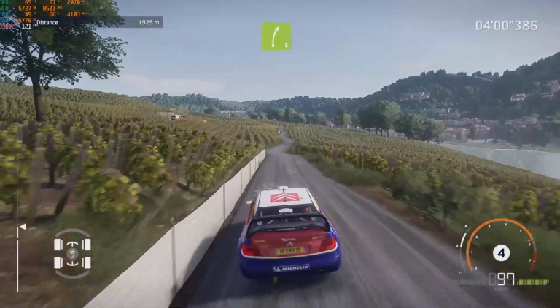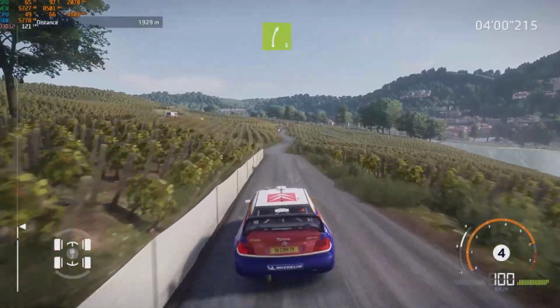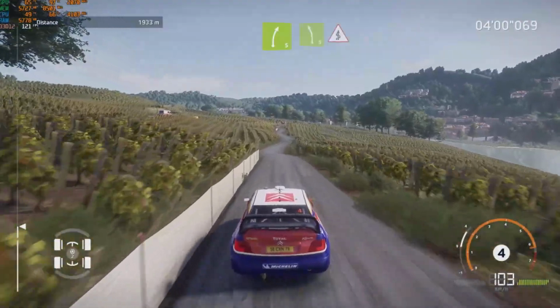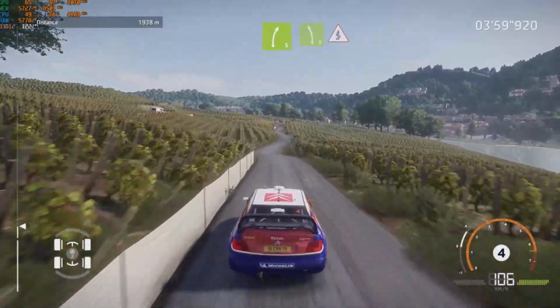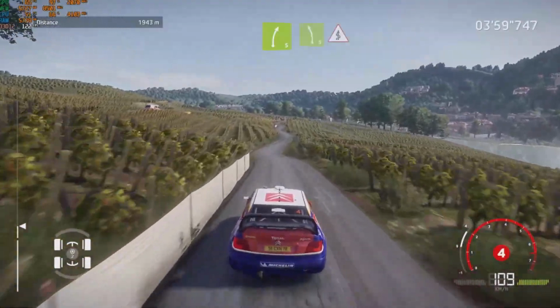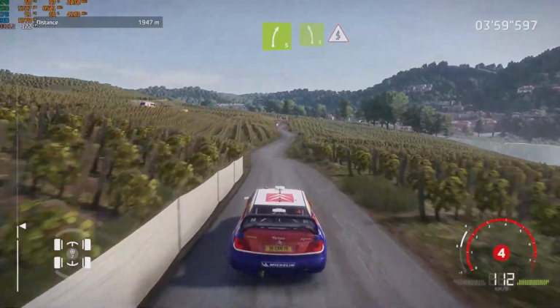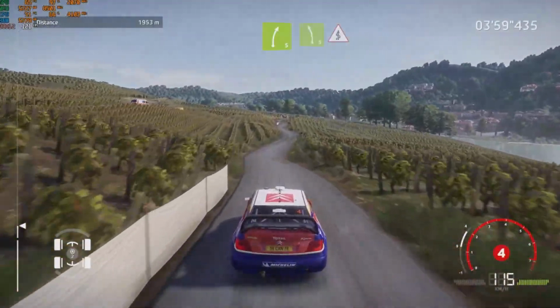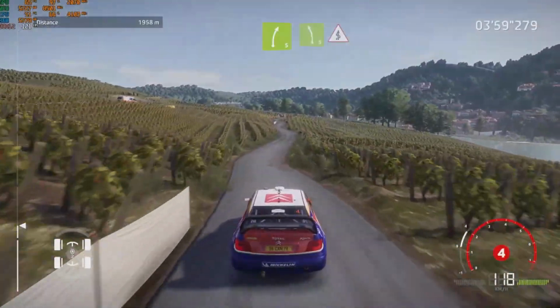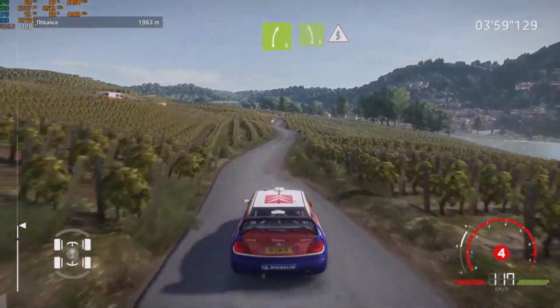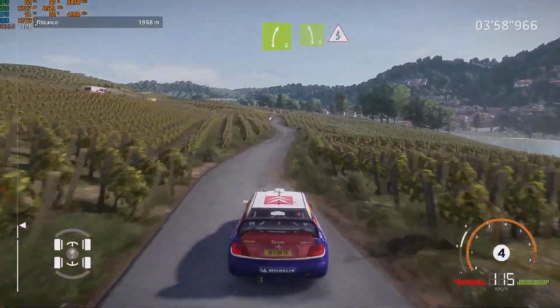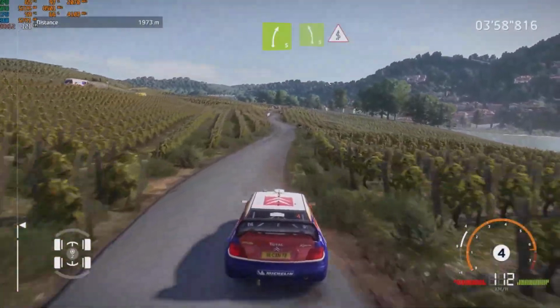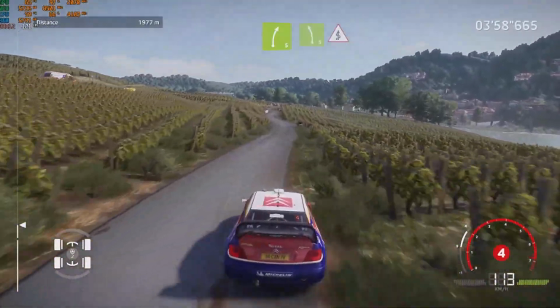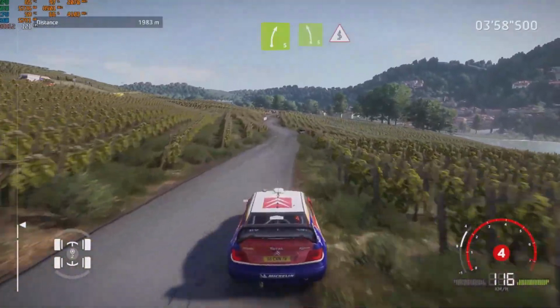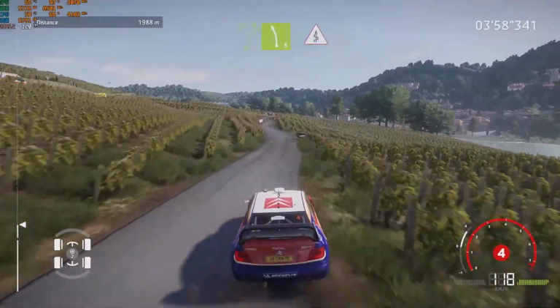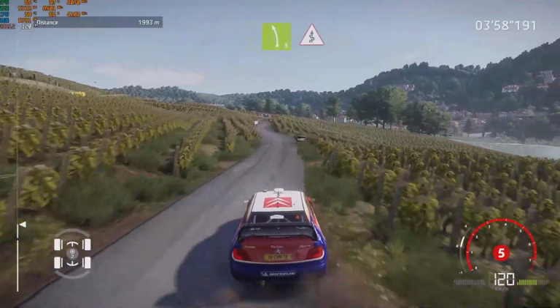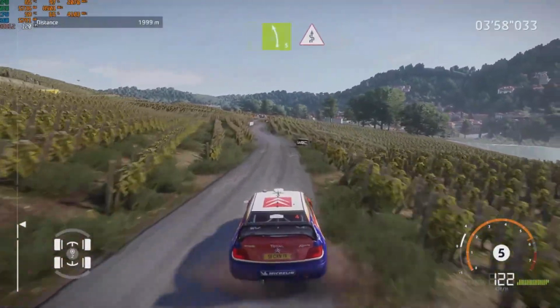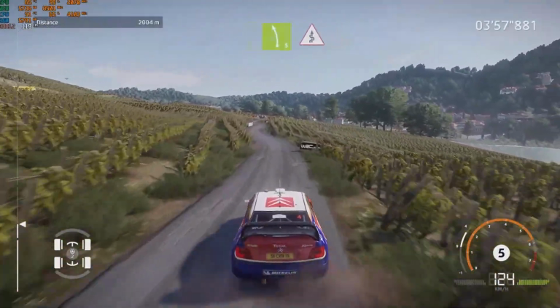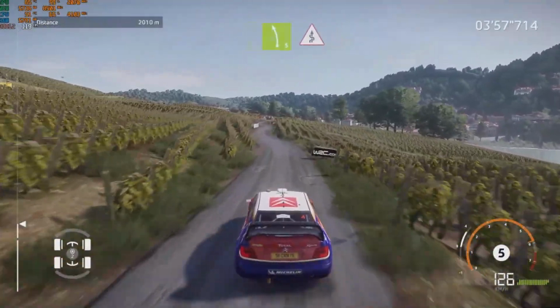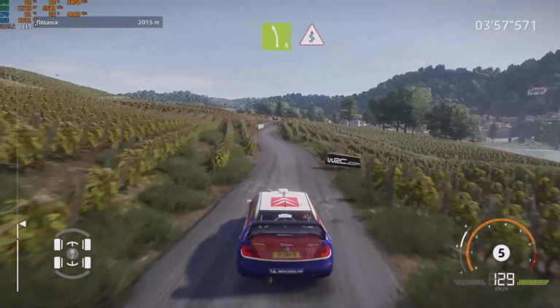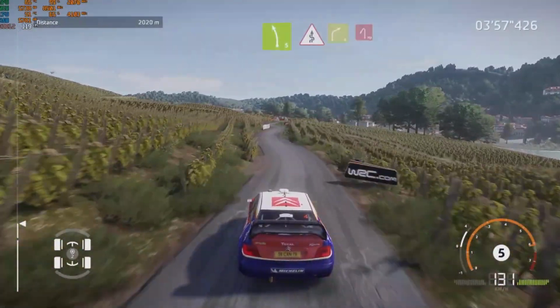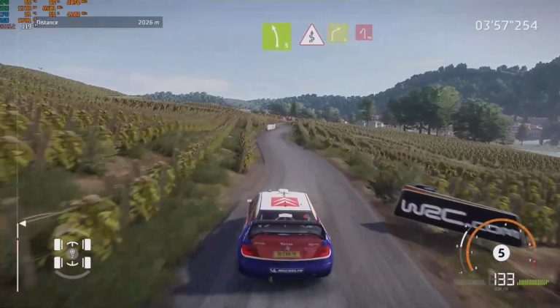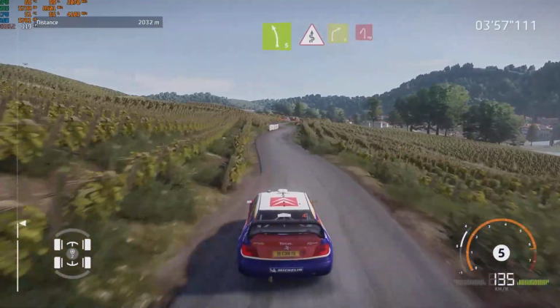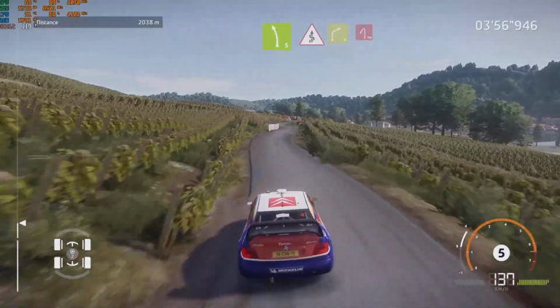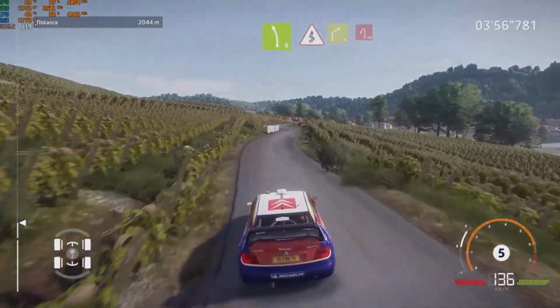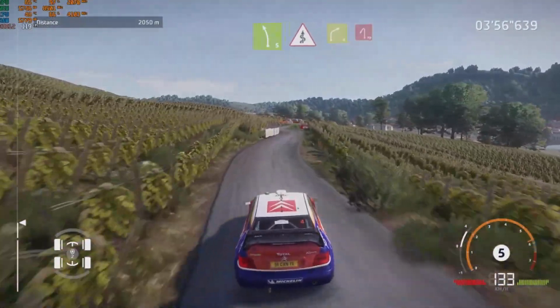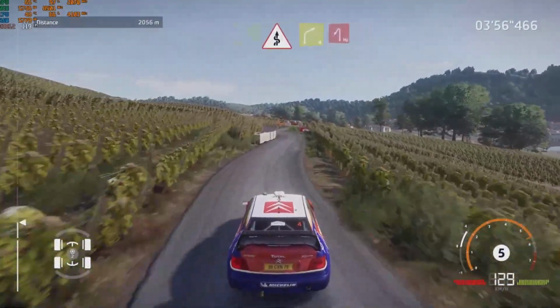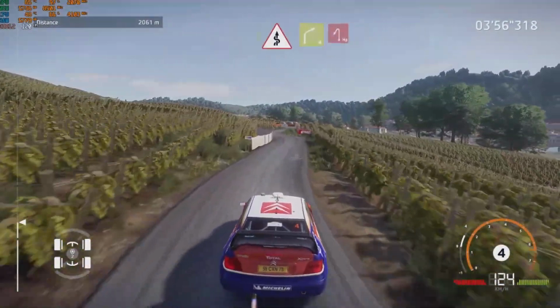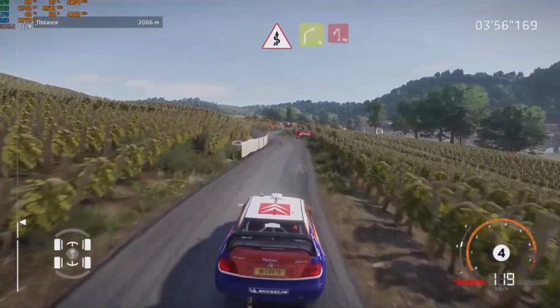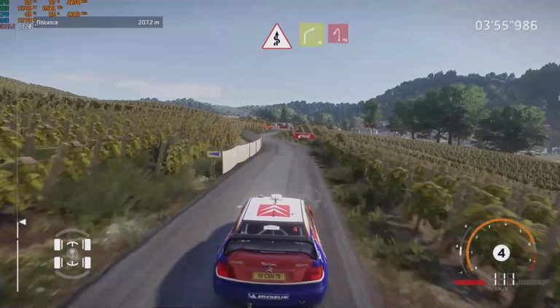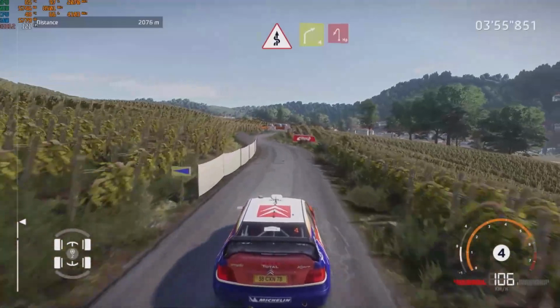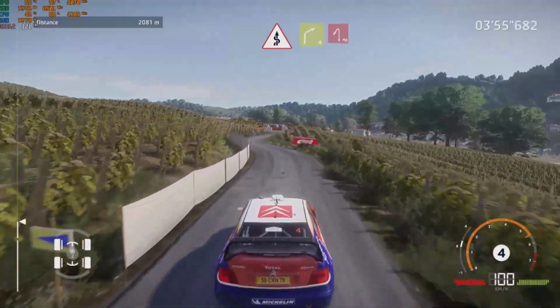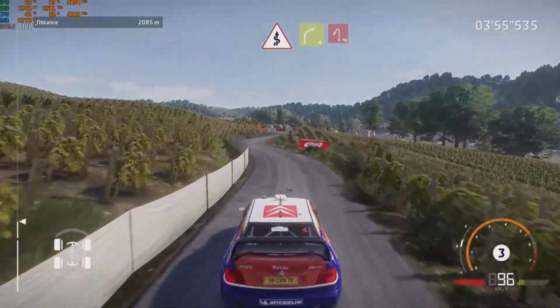For left 5, brake, into kinks. Into right 4, cut, into hairpin left.